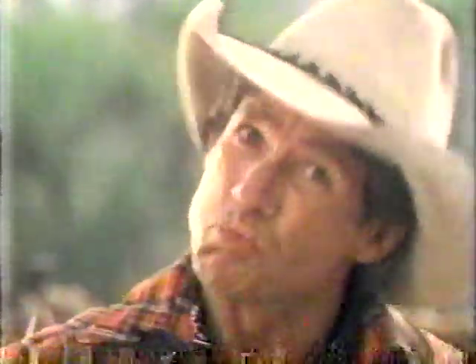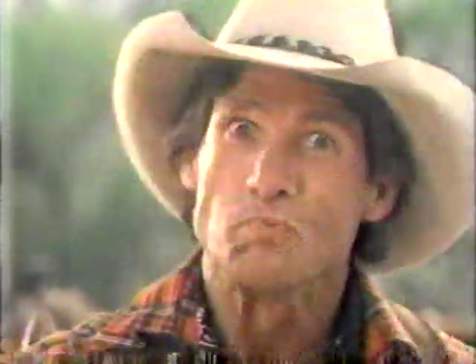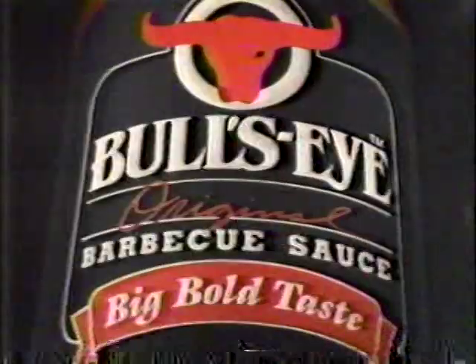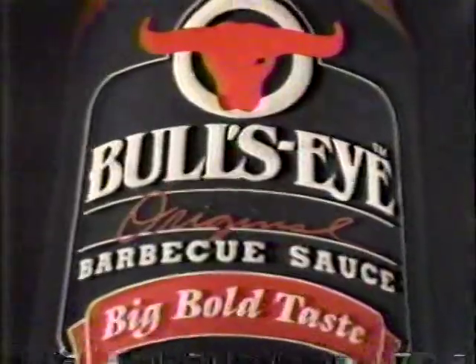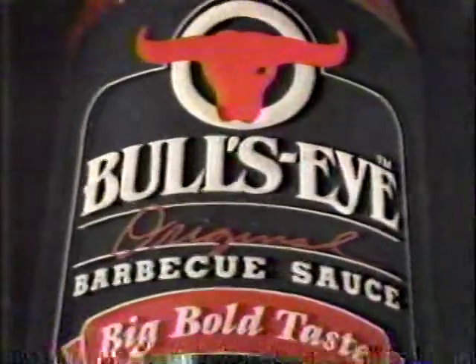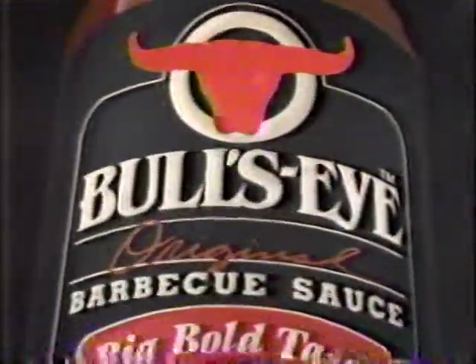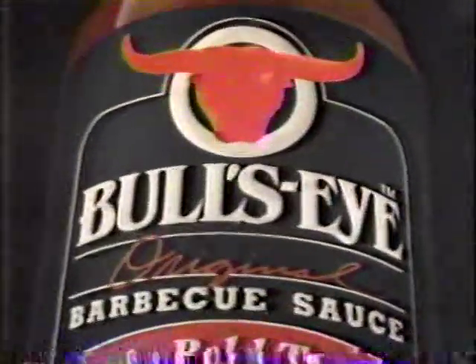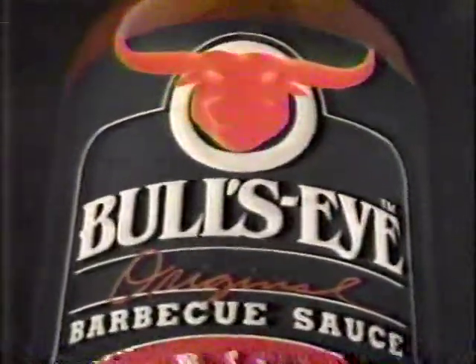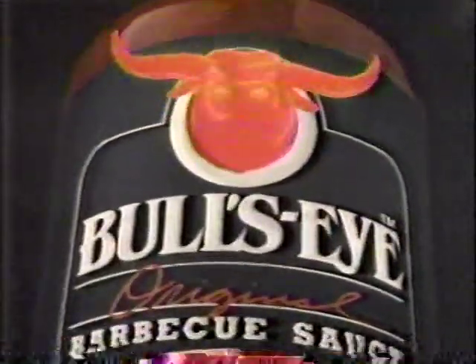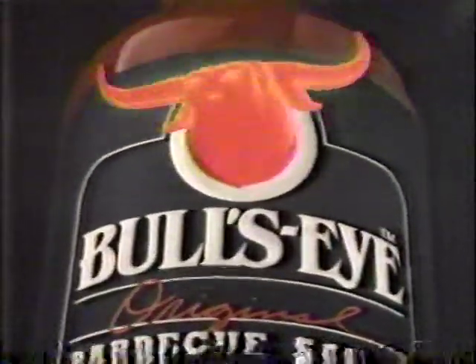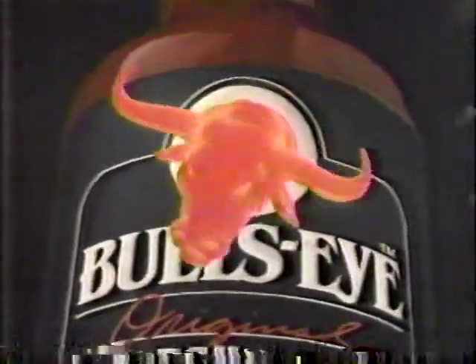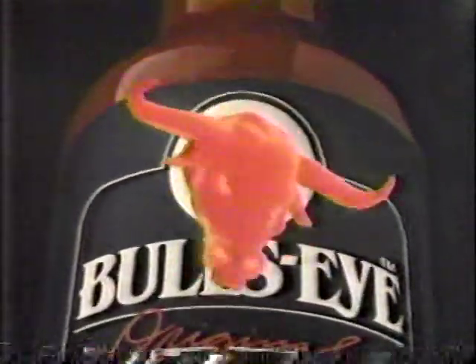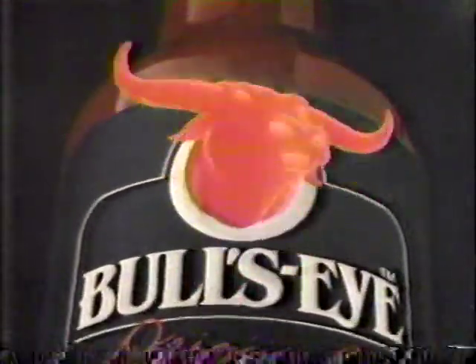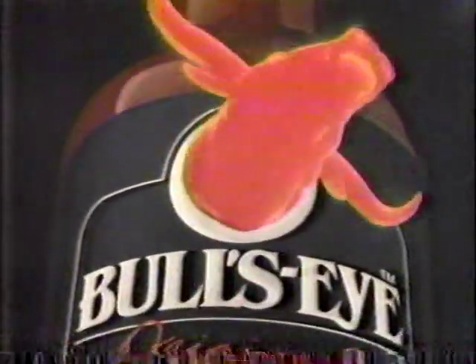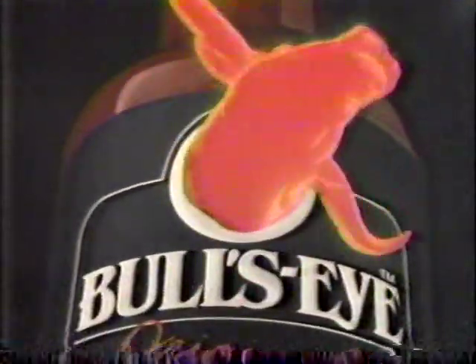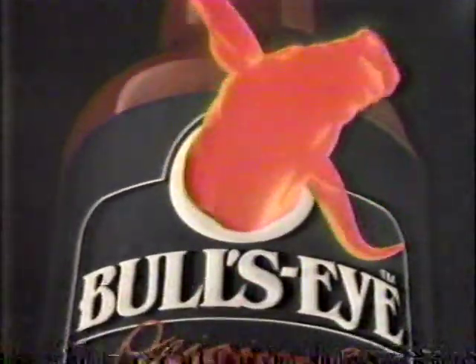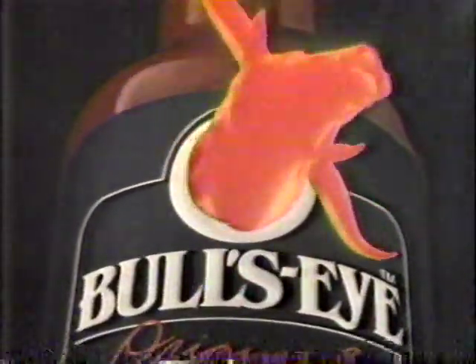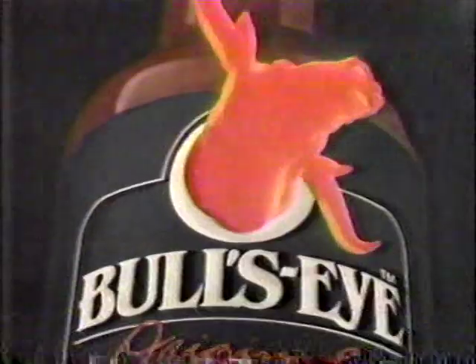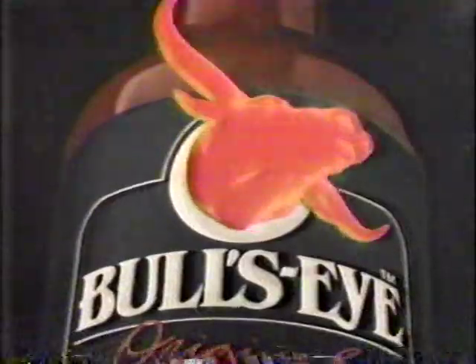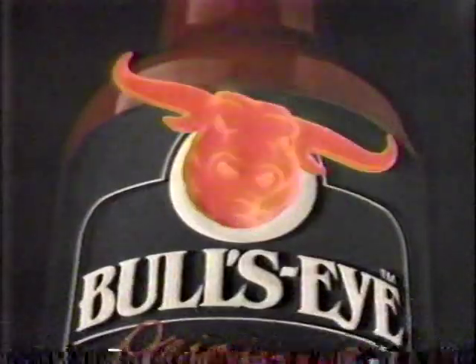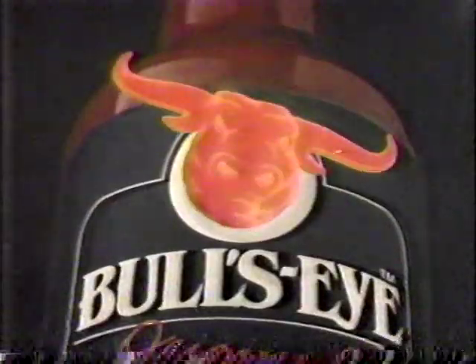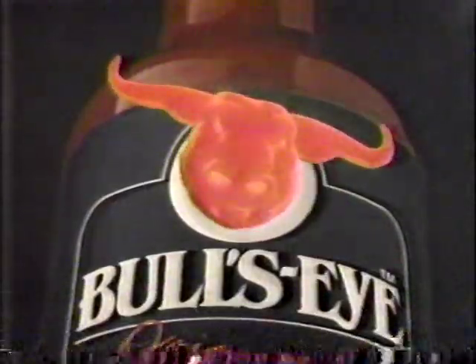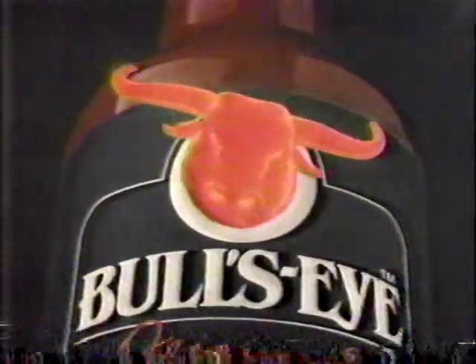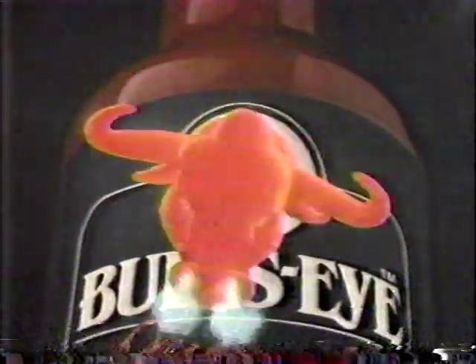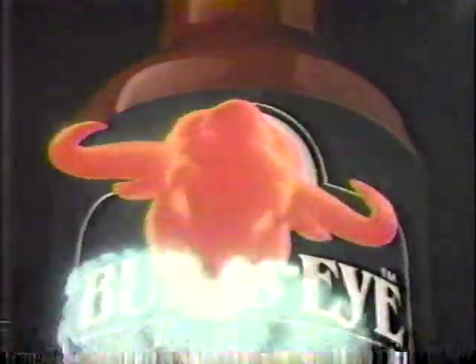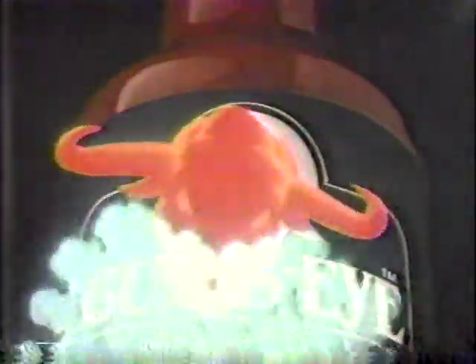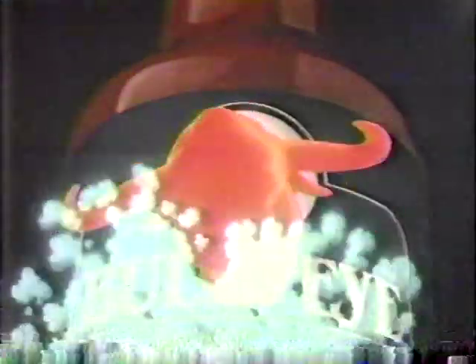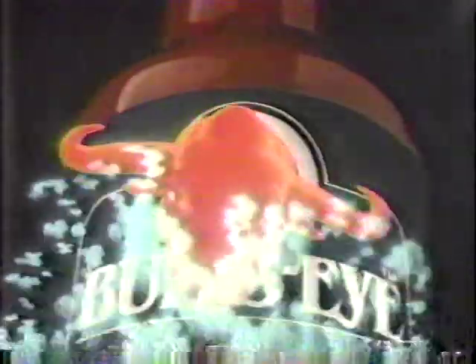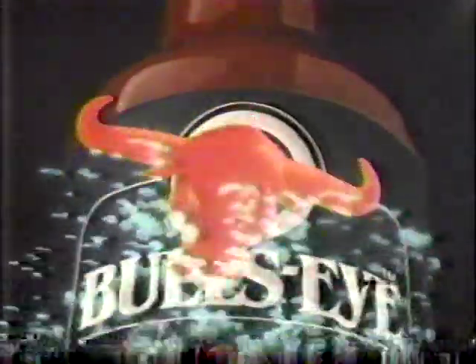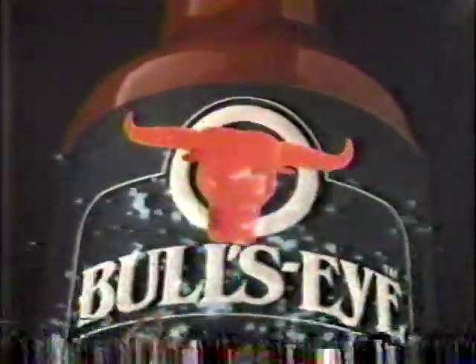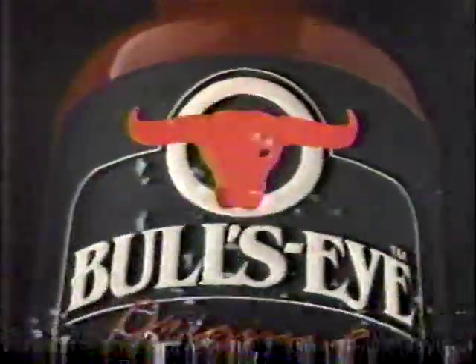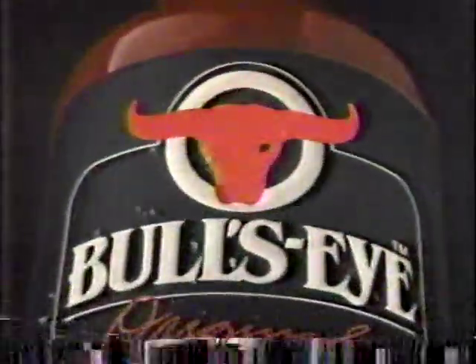Better be ready for the big old taste of Bullseye Barbecue Sauce.